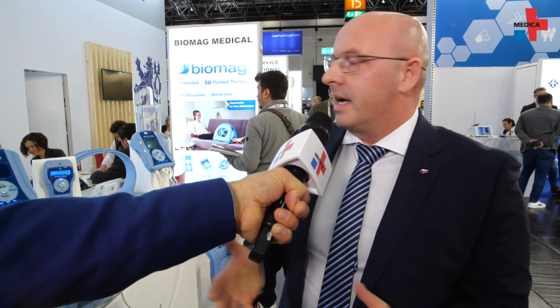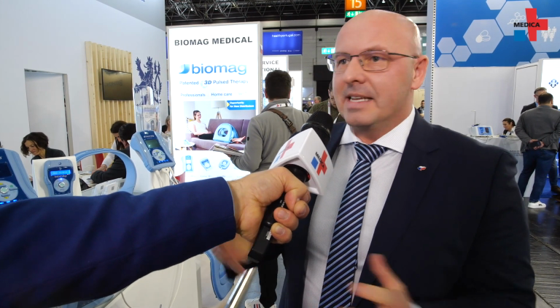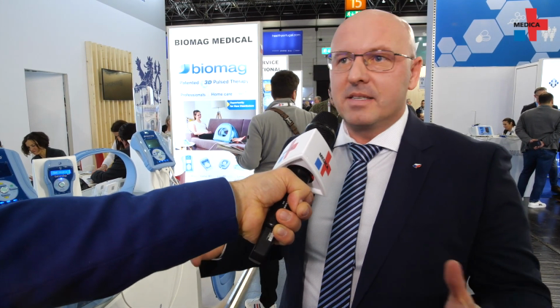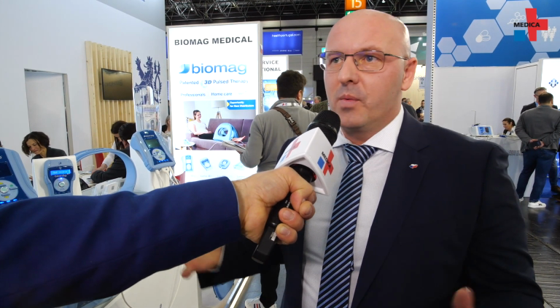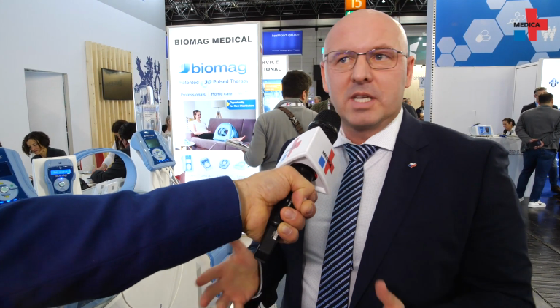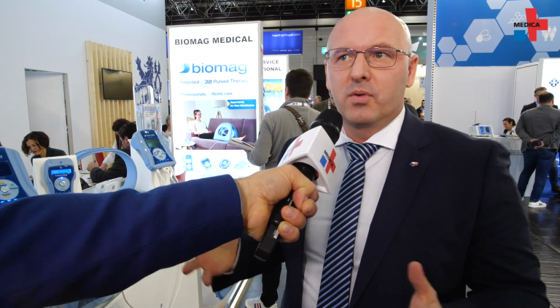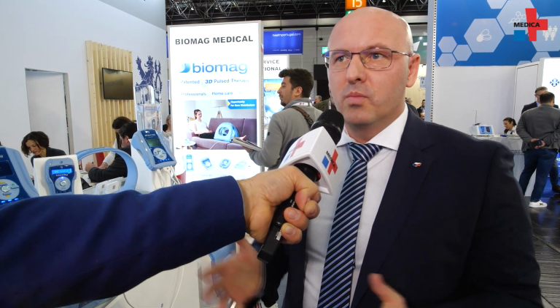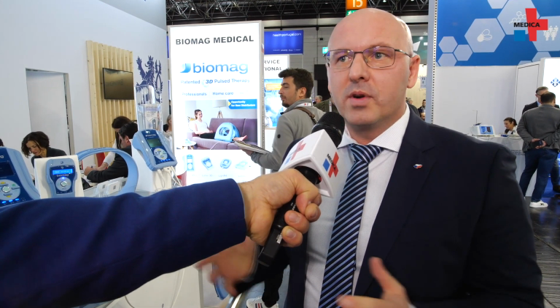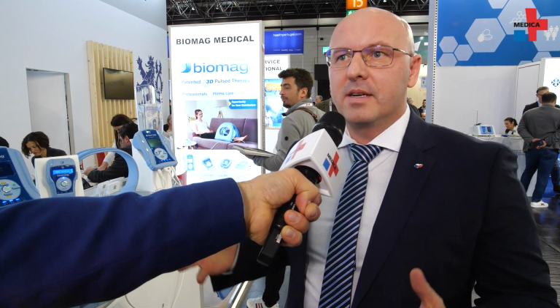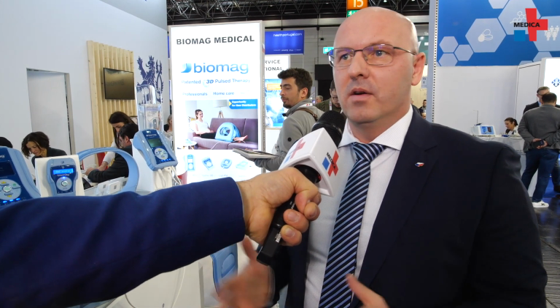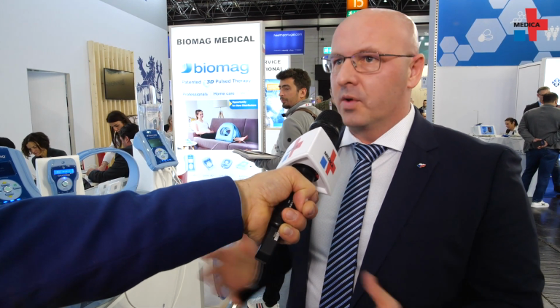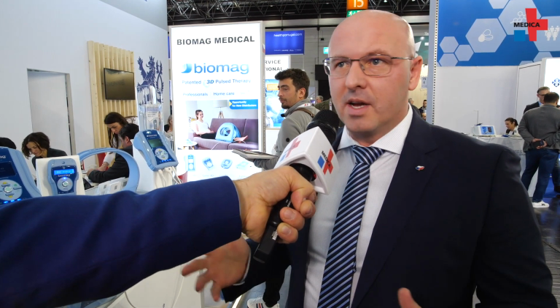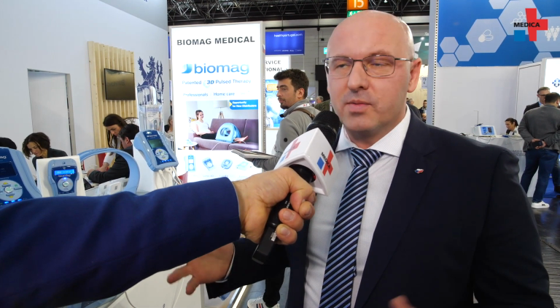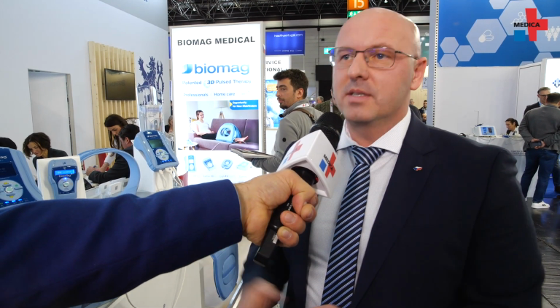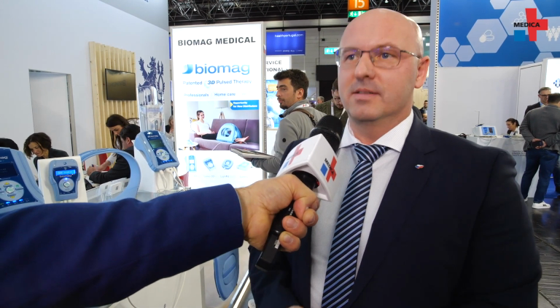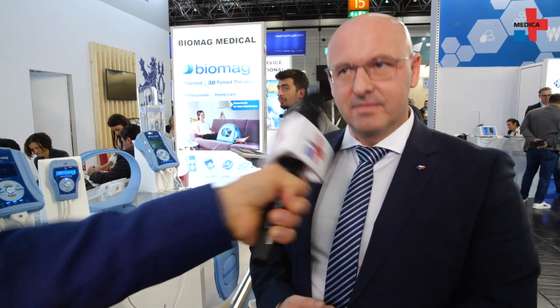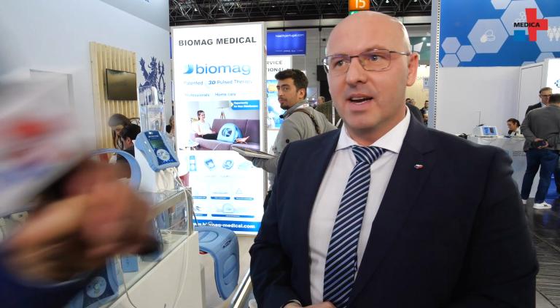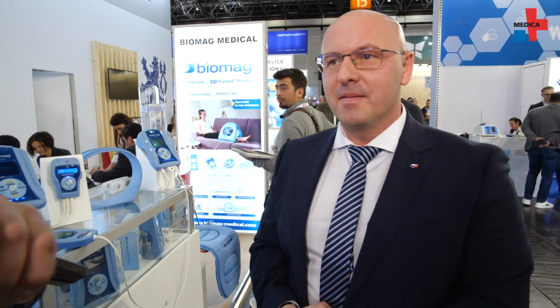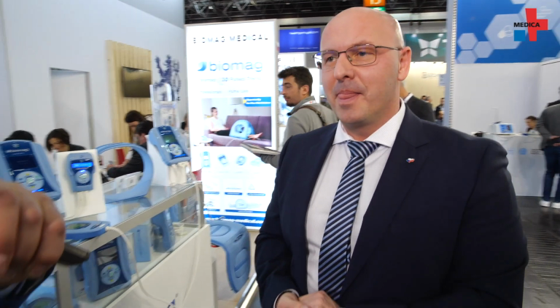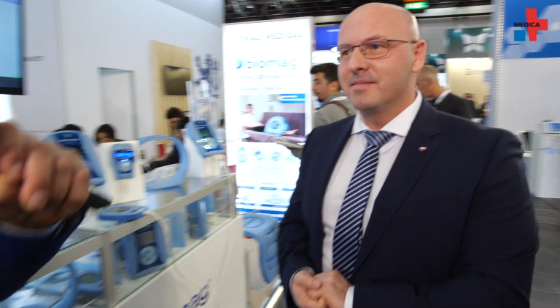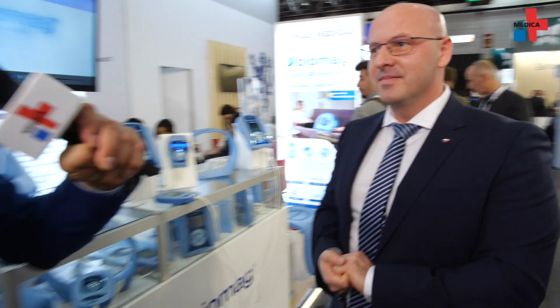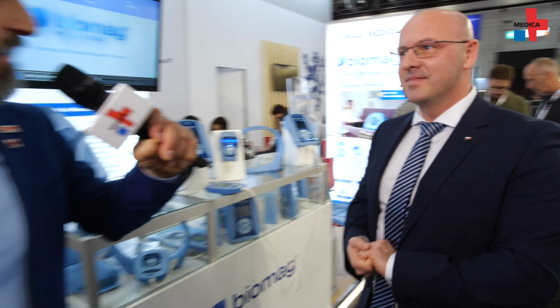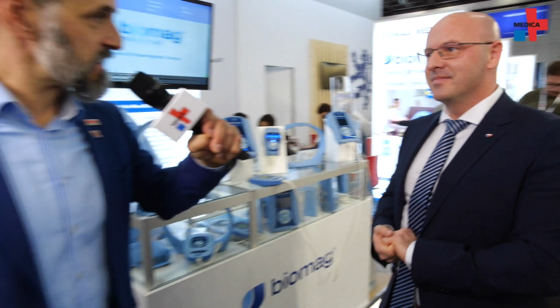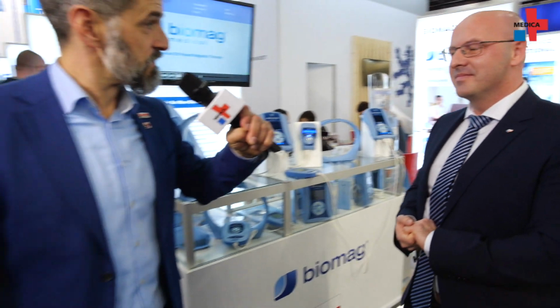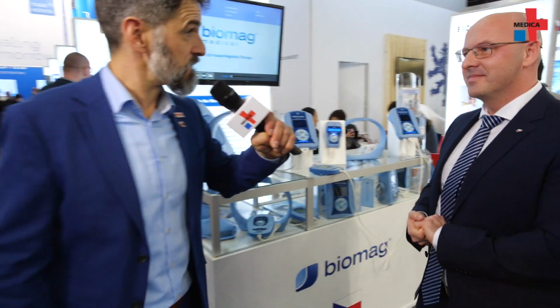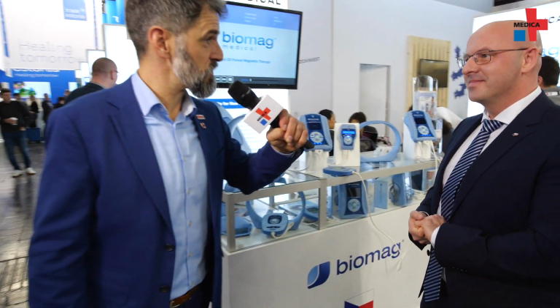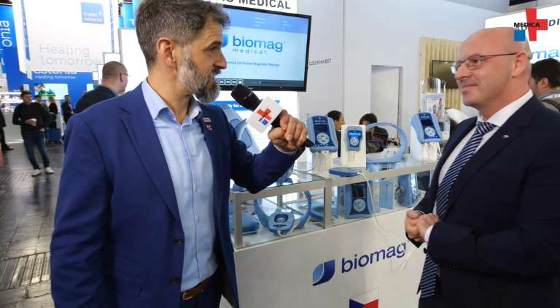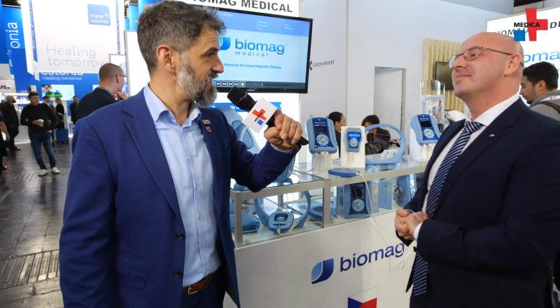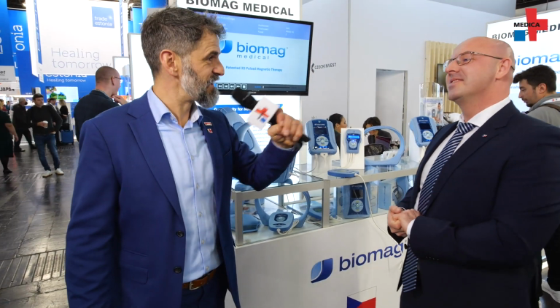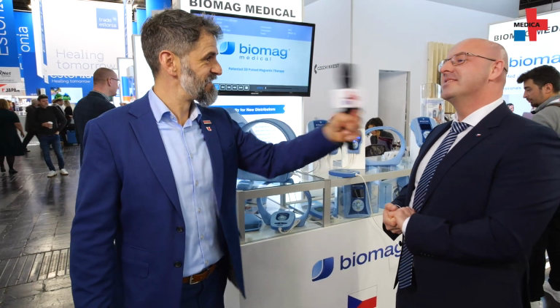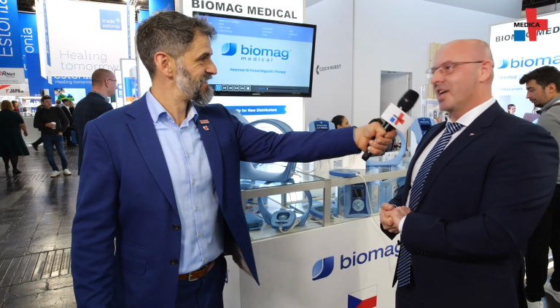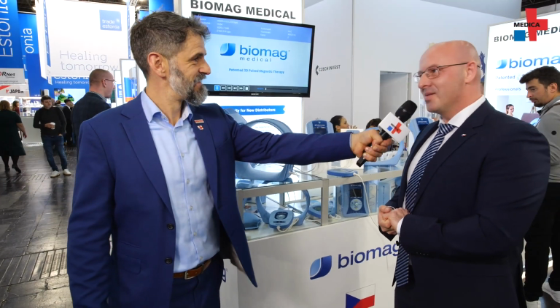At this time we export to more than 40 countries. Peter of BioMag Medical, thank you for joining us today. Thank you.